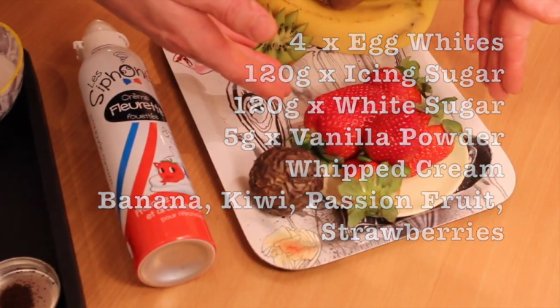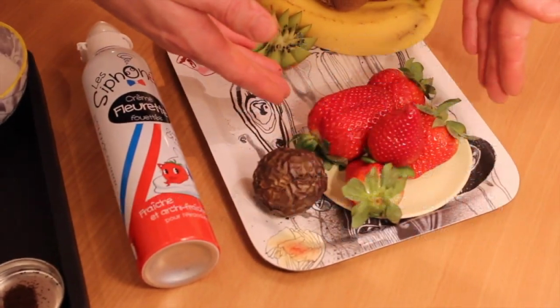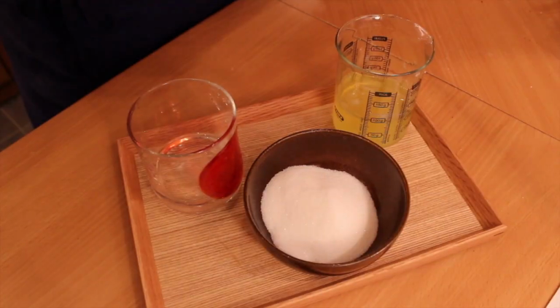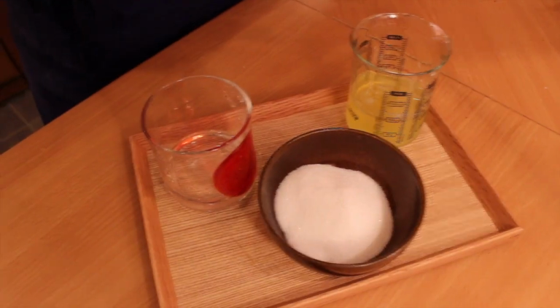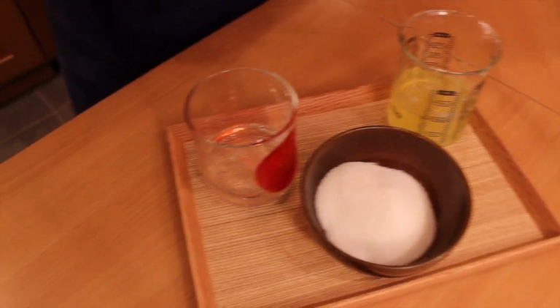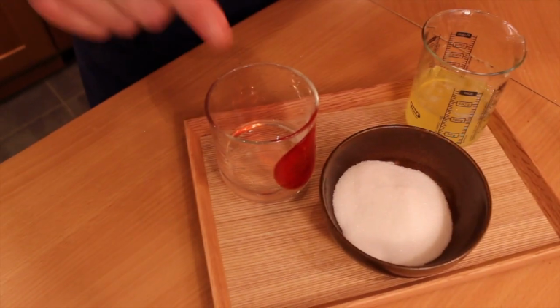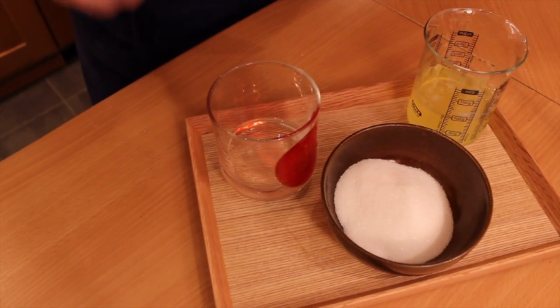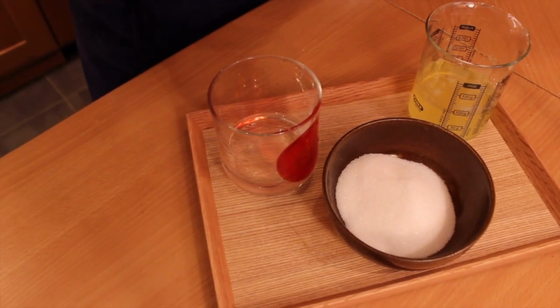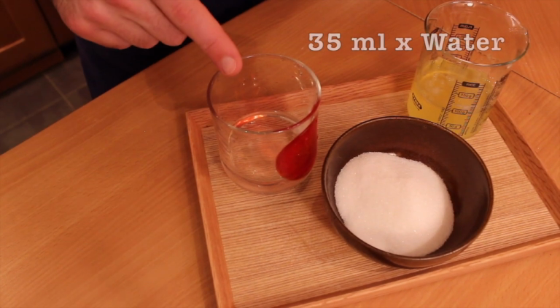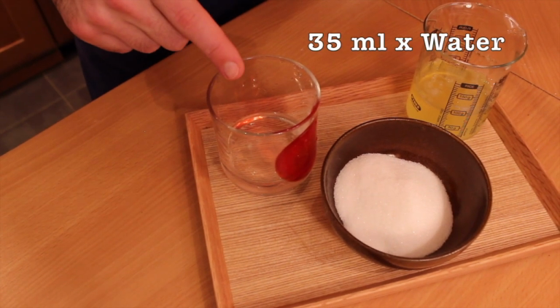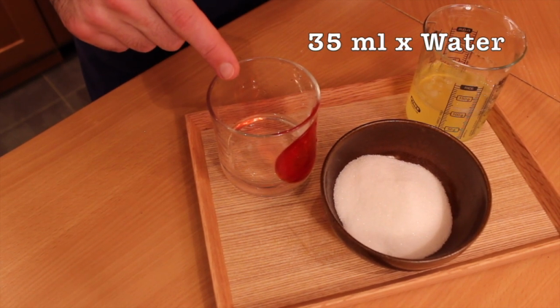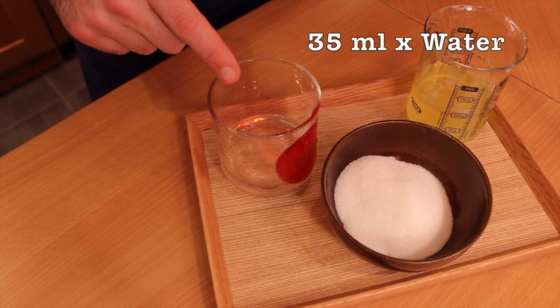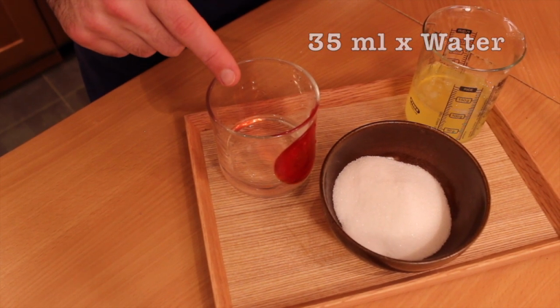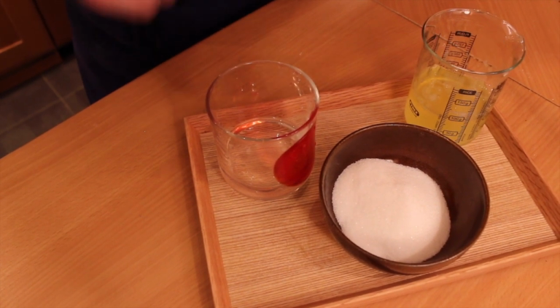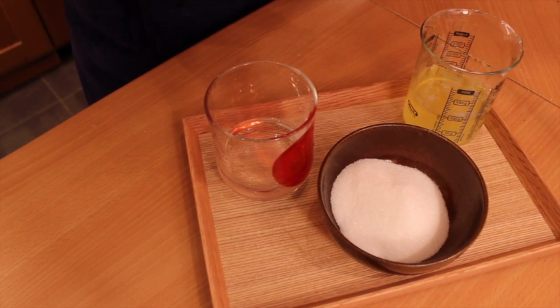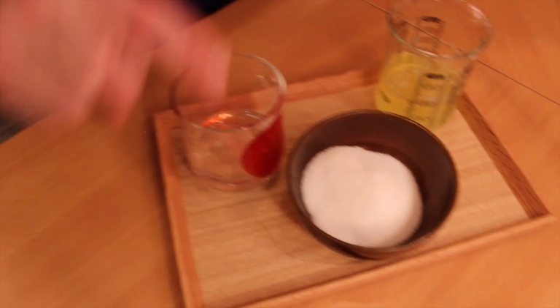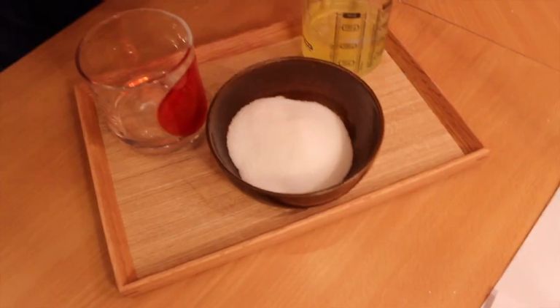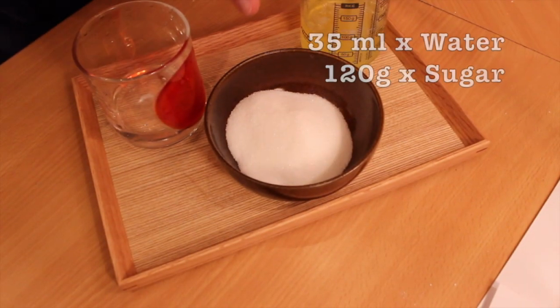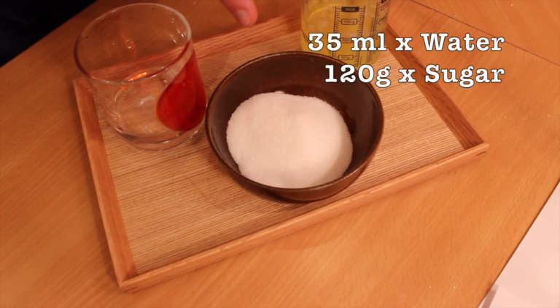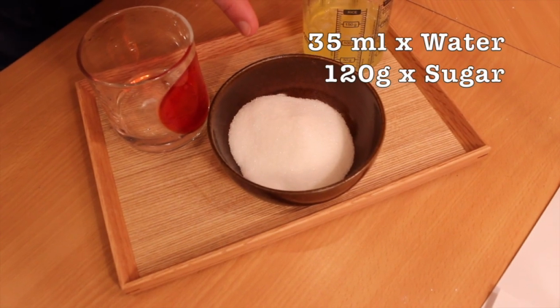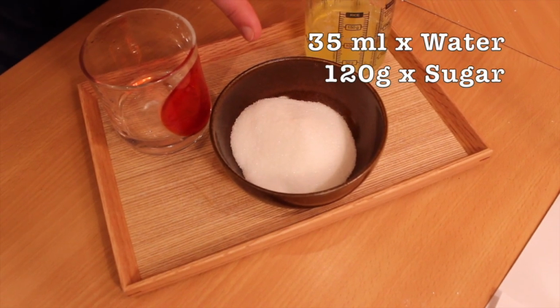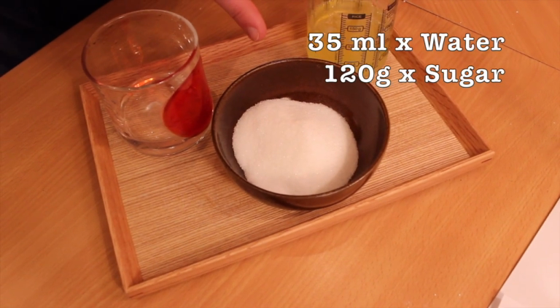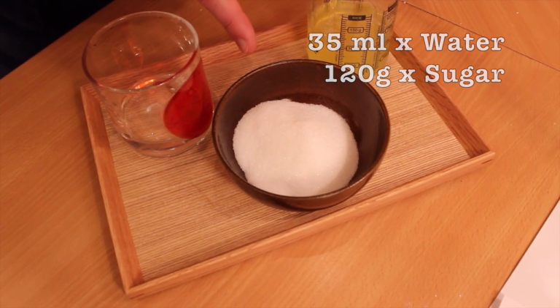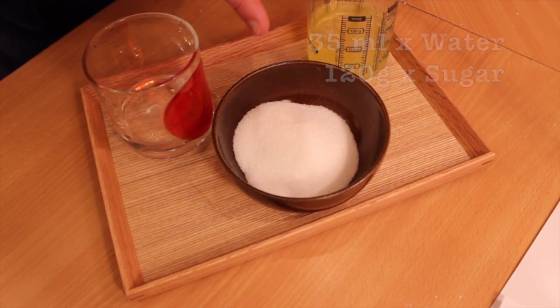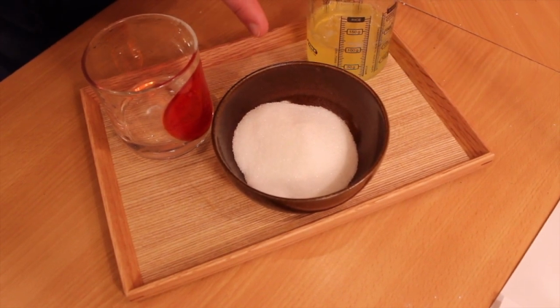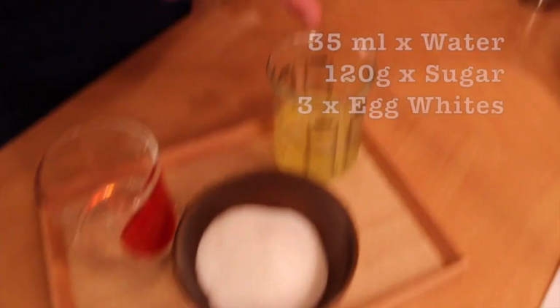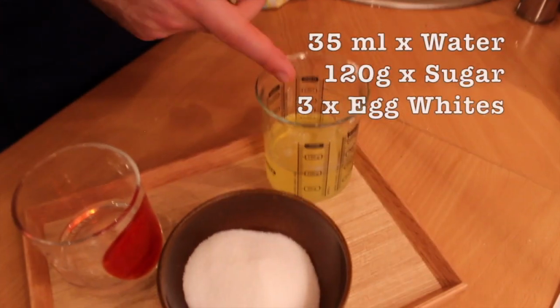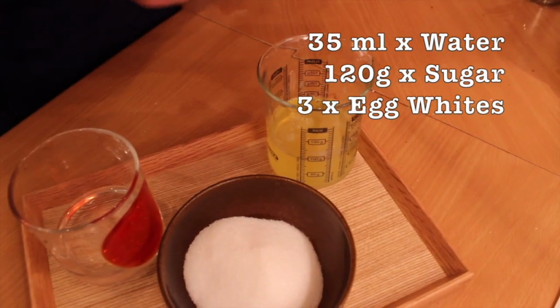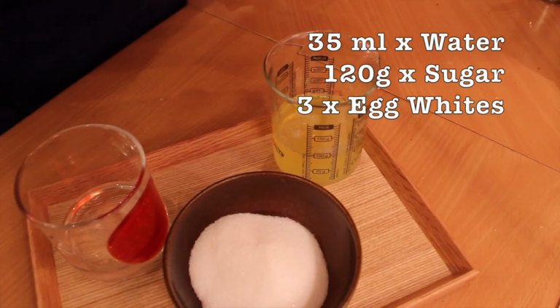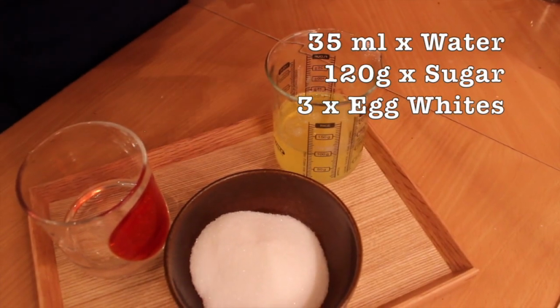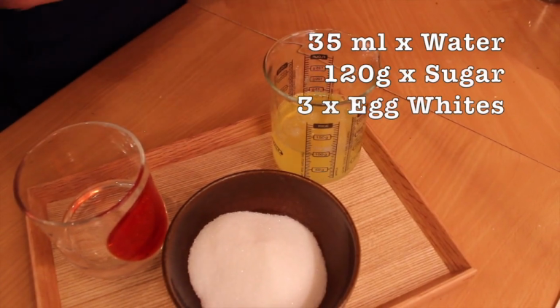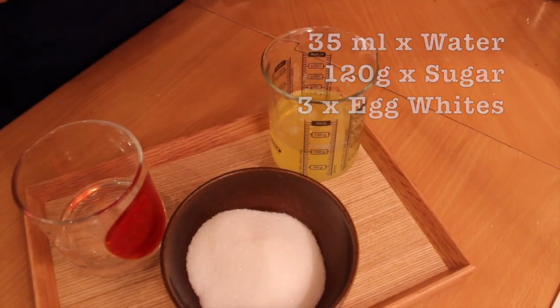For my recipe, you will need 35 milliliters of water, 120 grams of sugar, and 60 grams of egg whites.